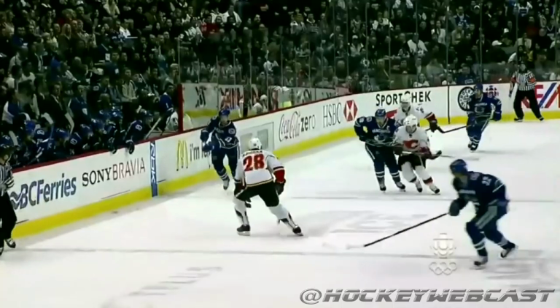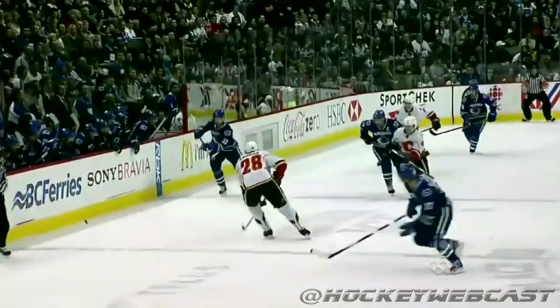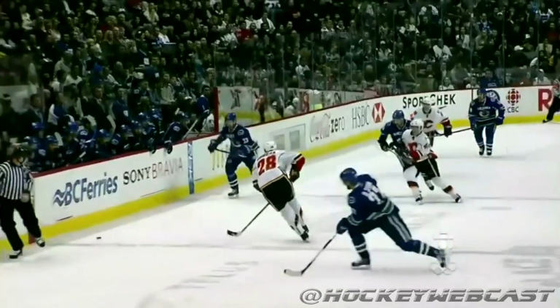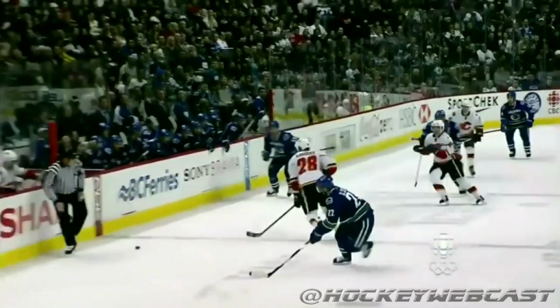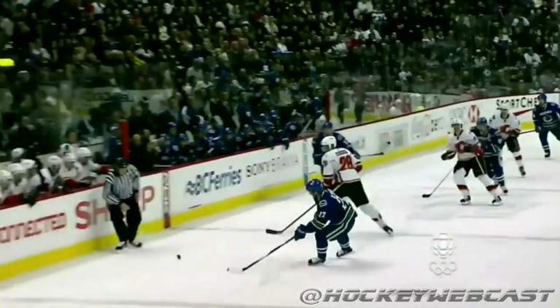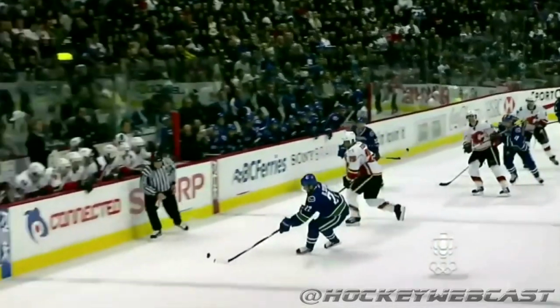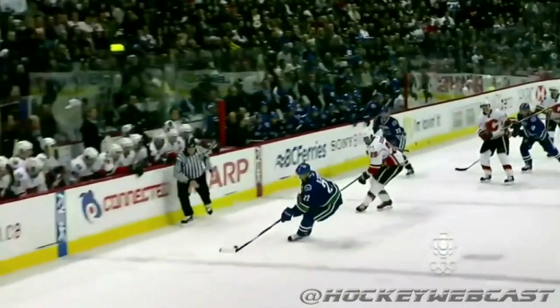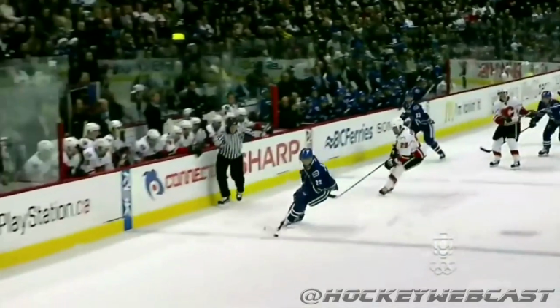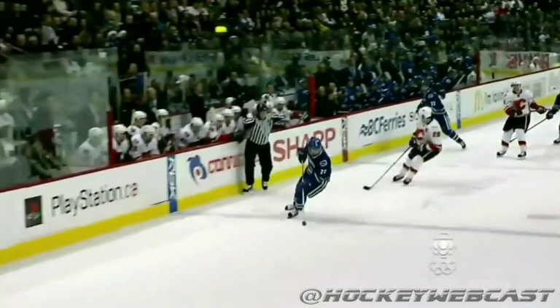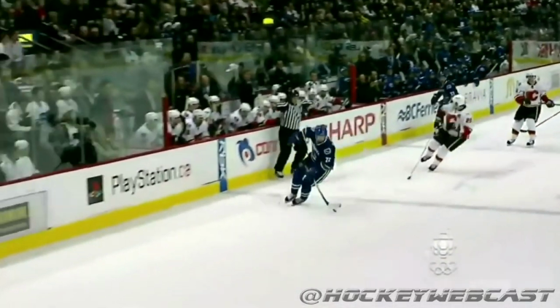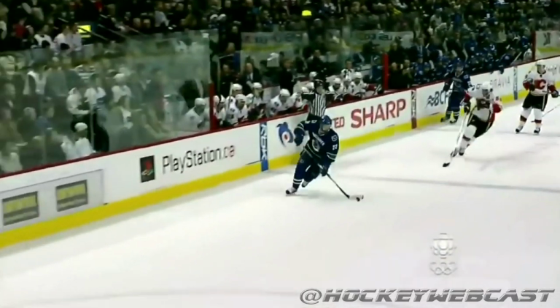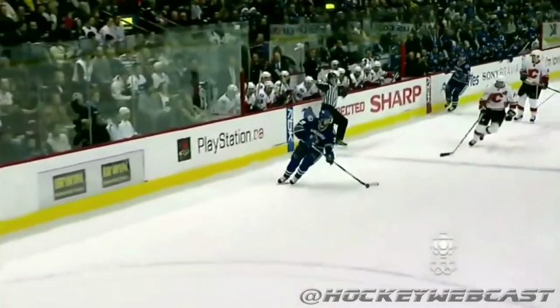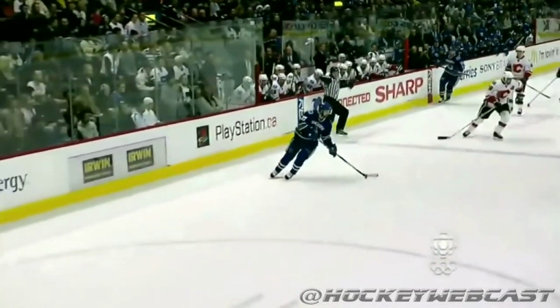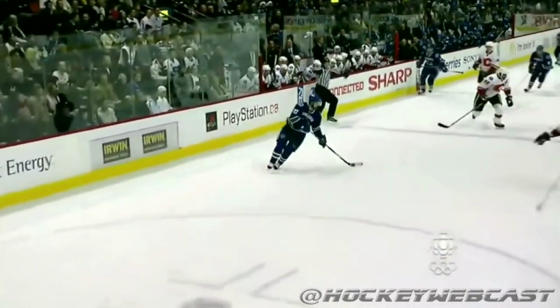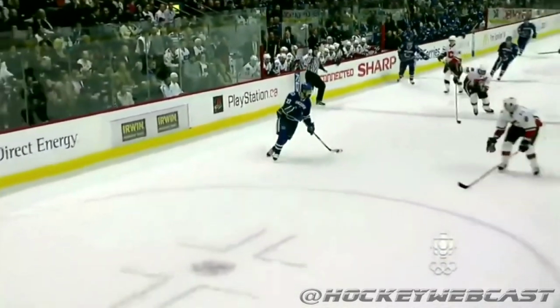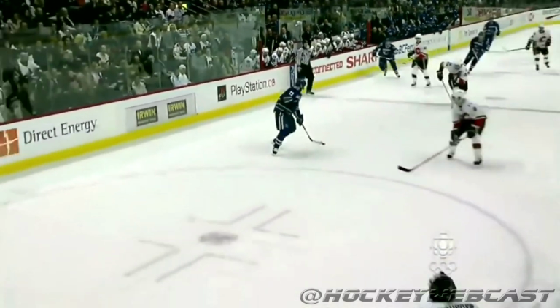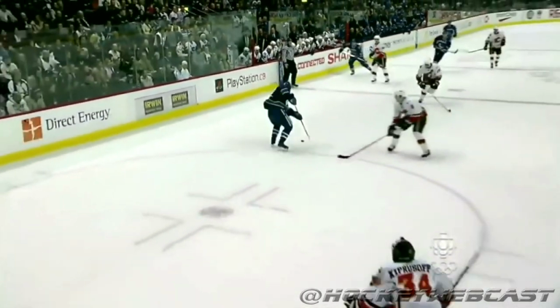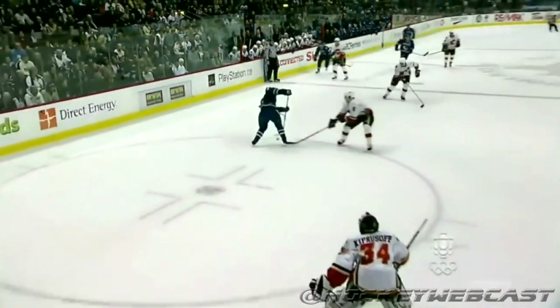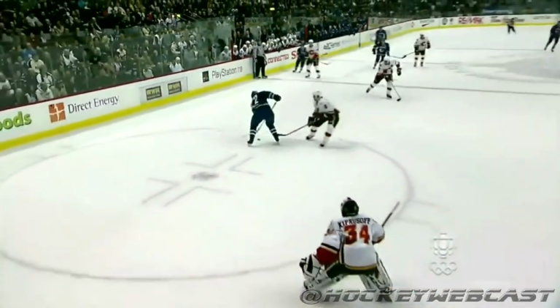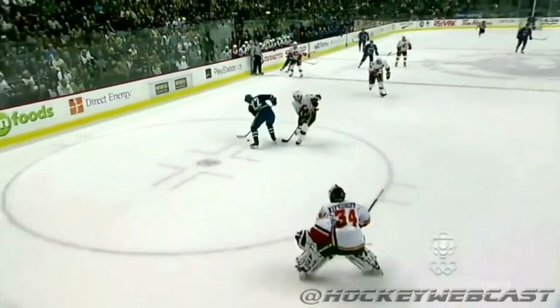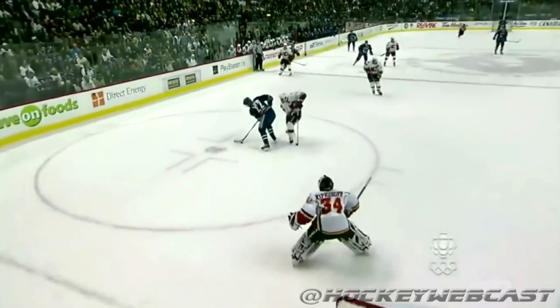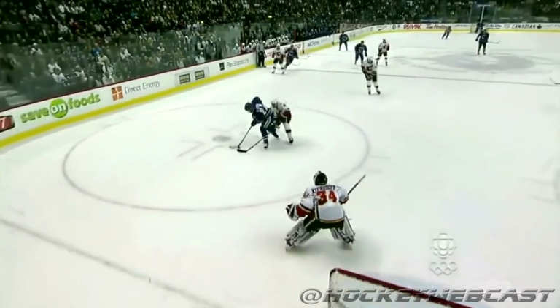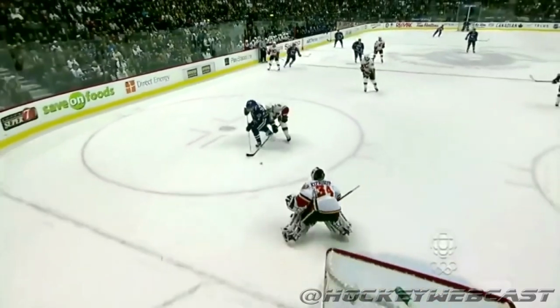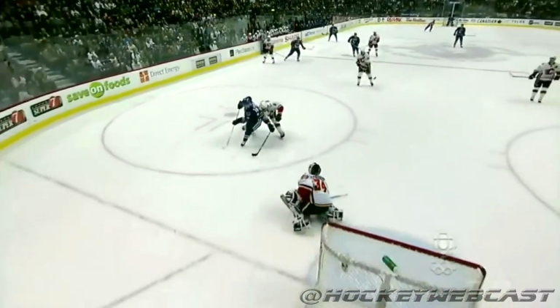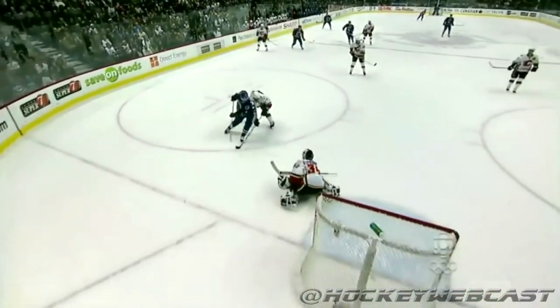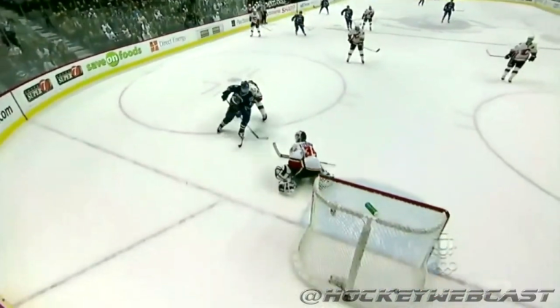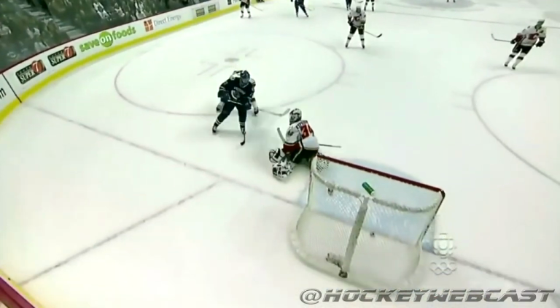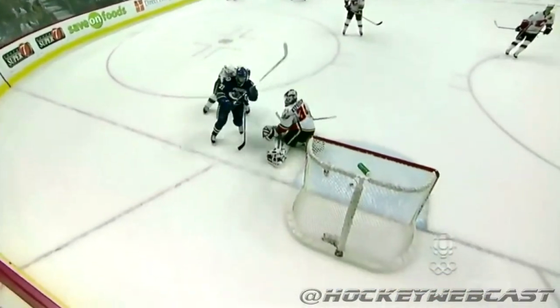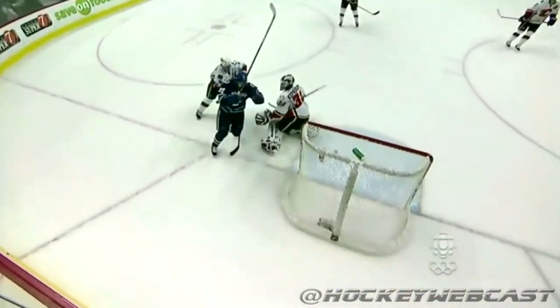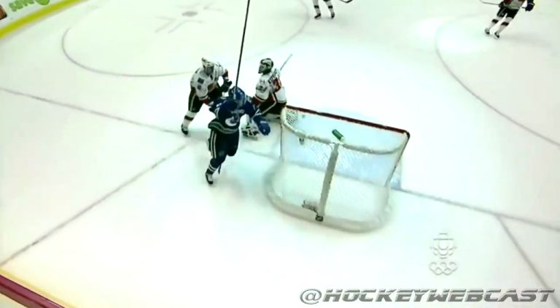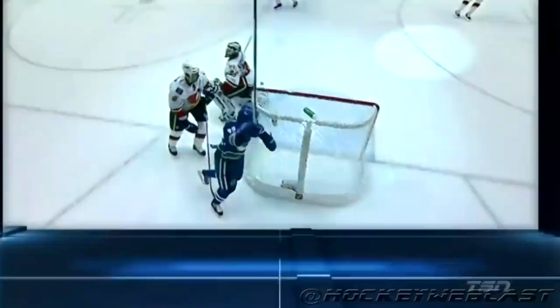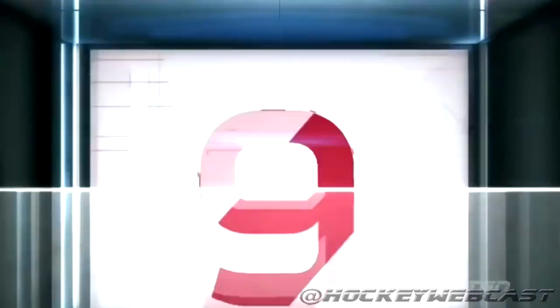You gotta be kidding me. A spin-o-rama move by Daniel Sedin.